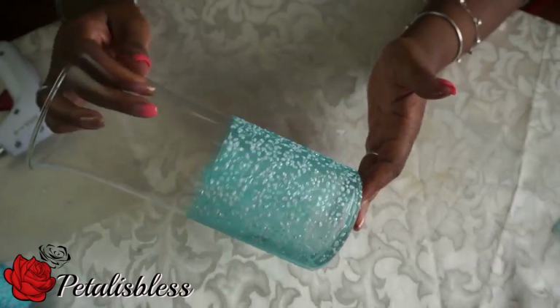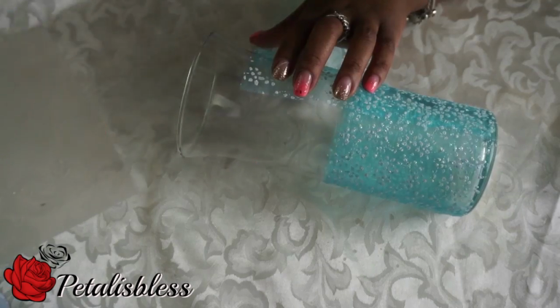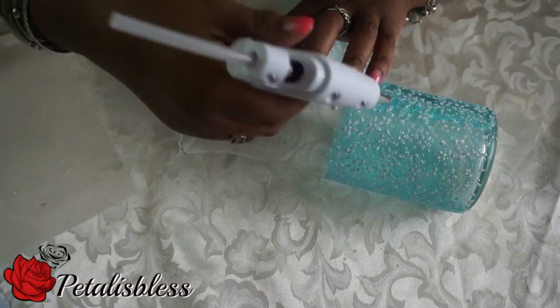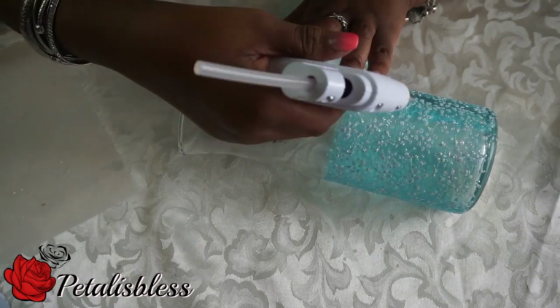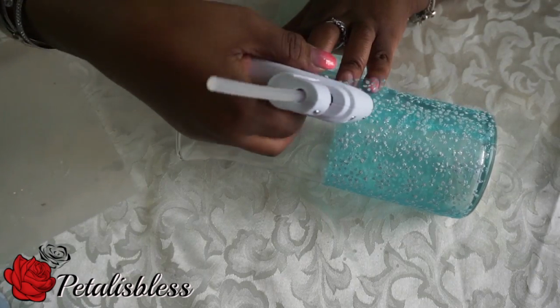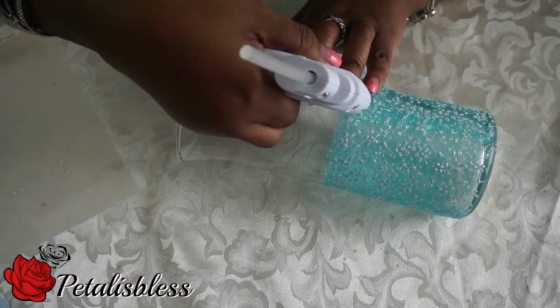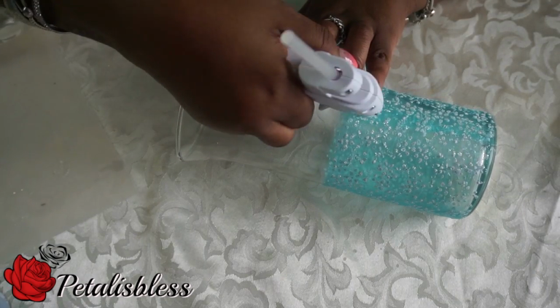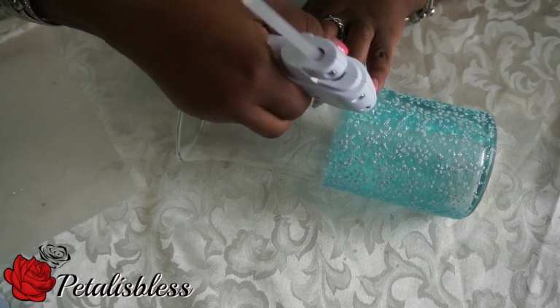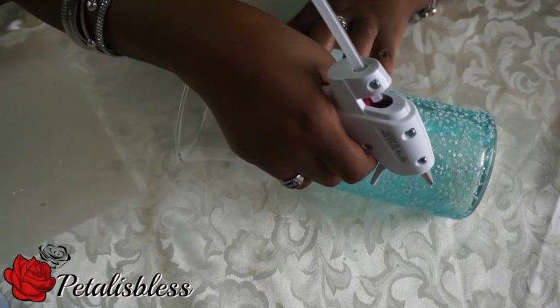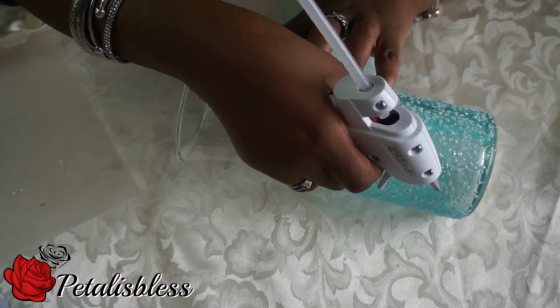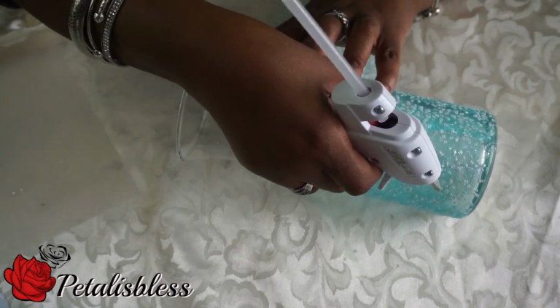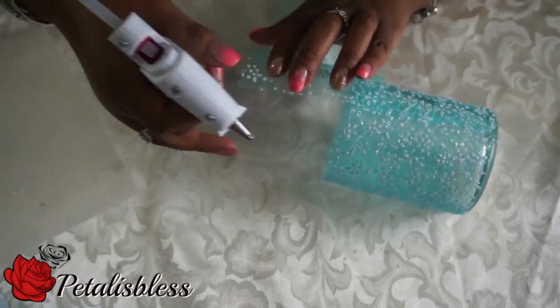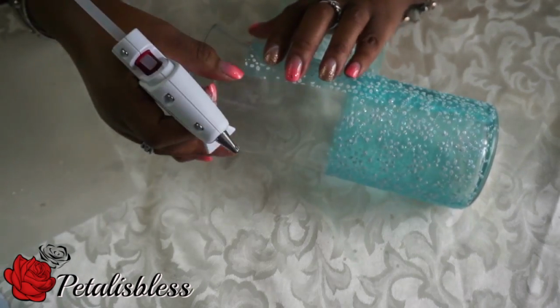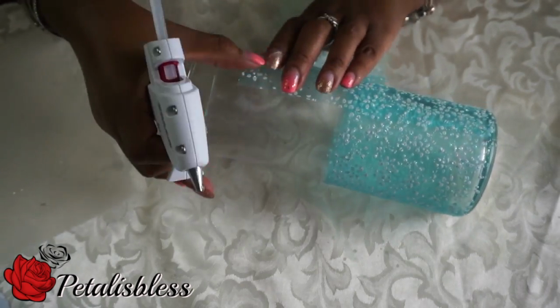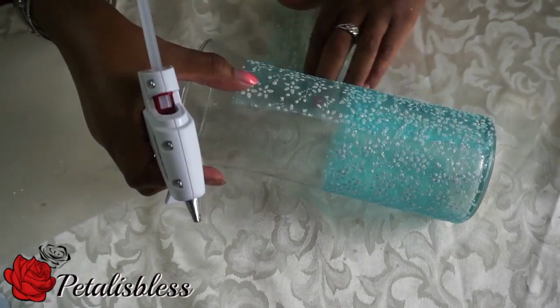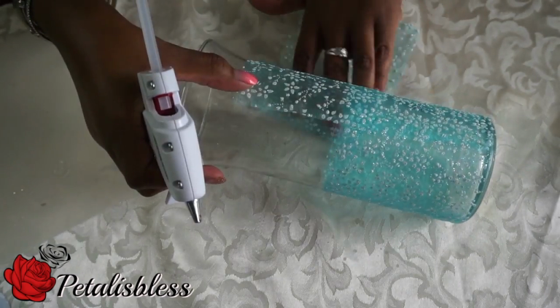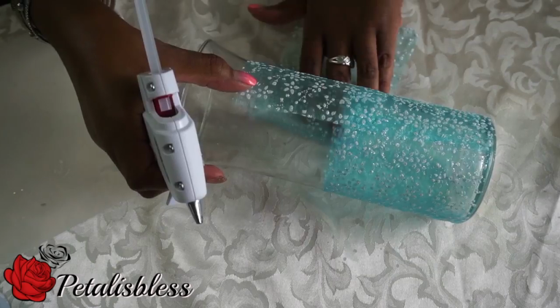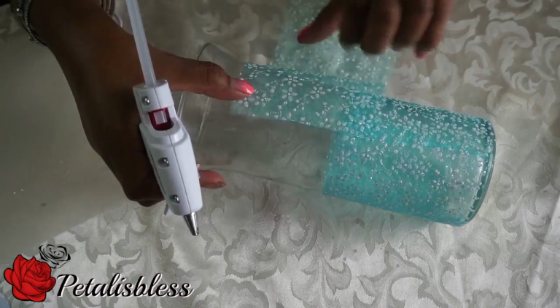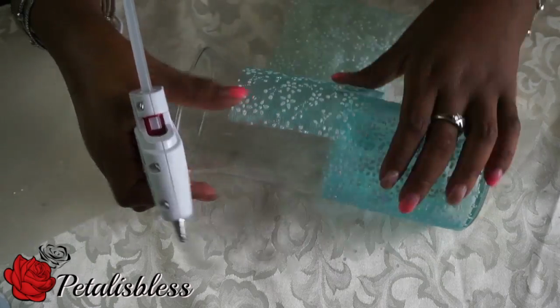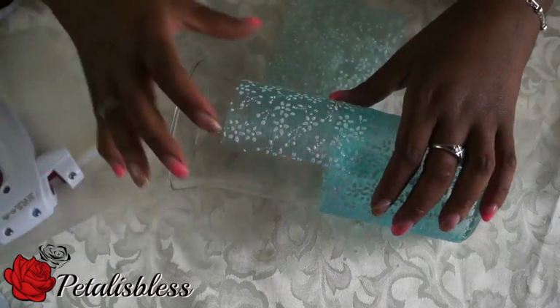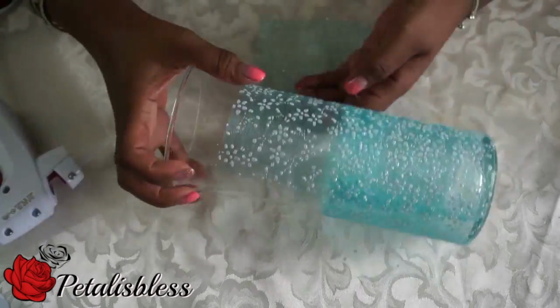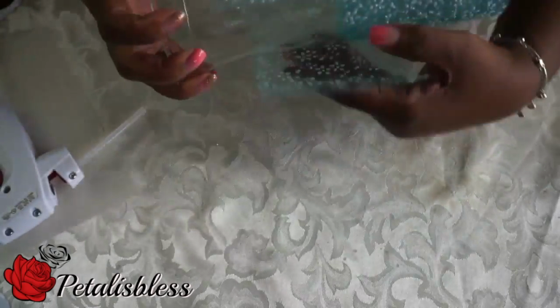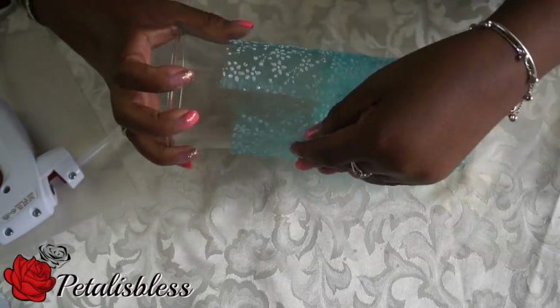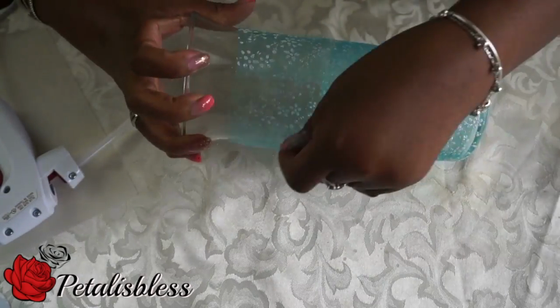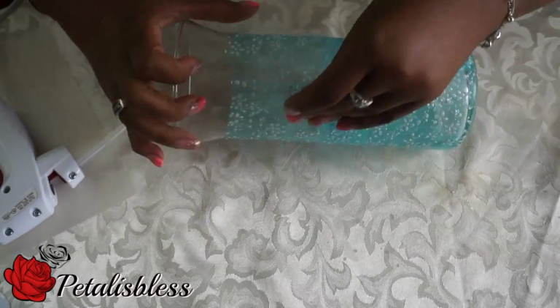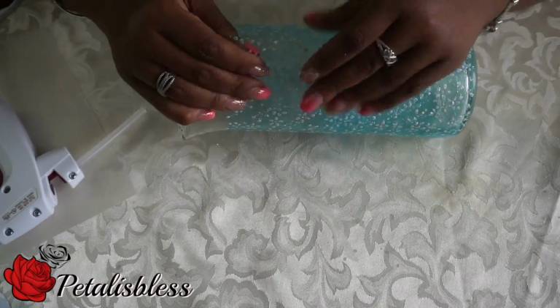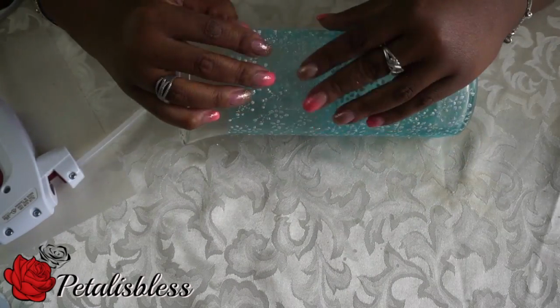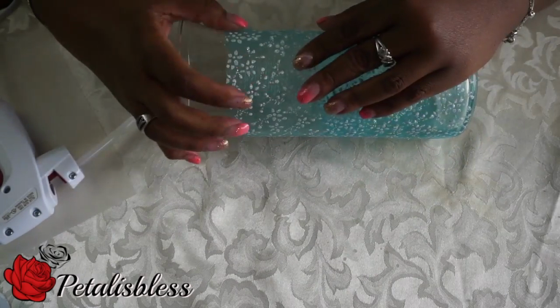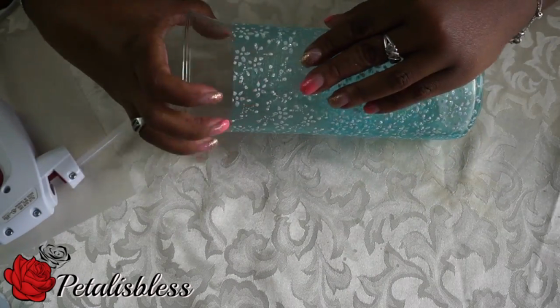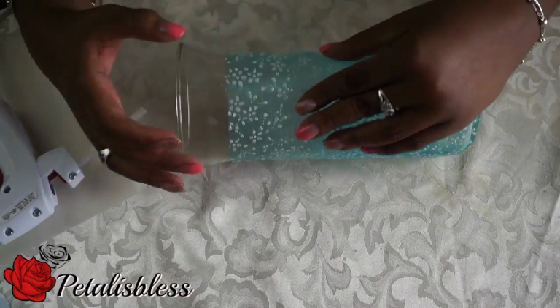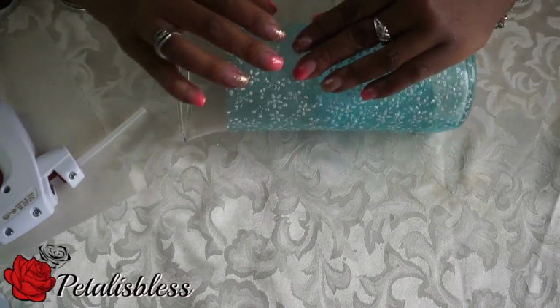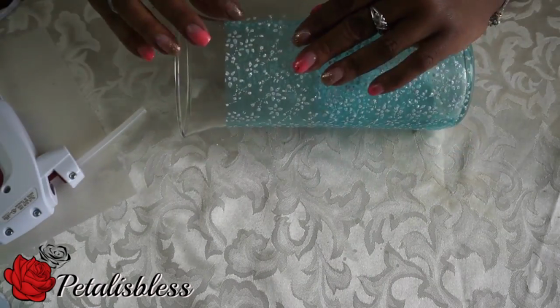Now I'm adding the lace to the top part of the vase, and I'll also be doing the double layer around the top part as well.